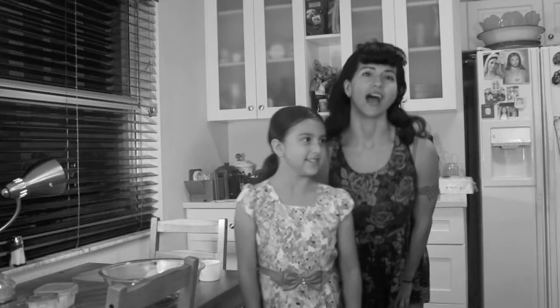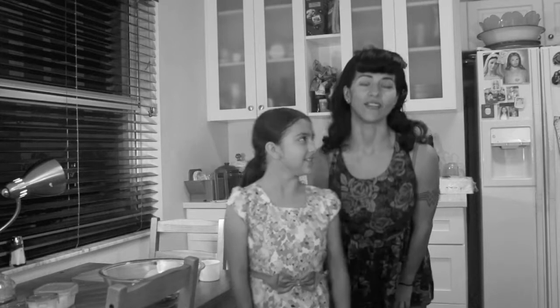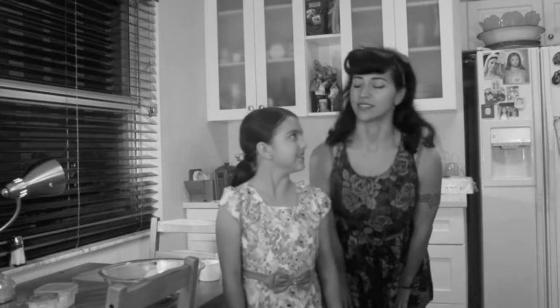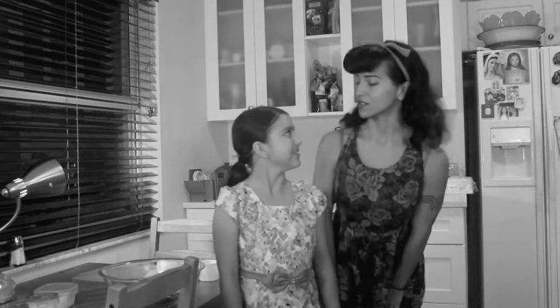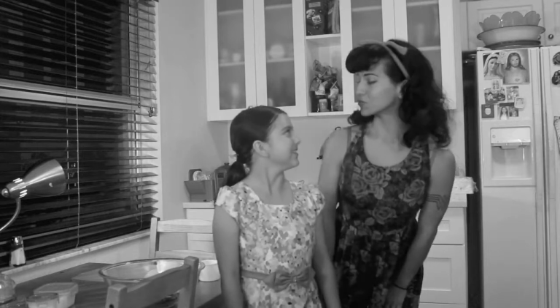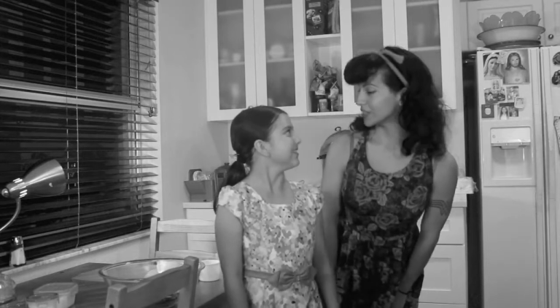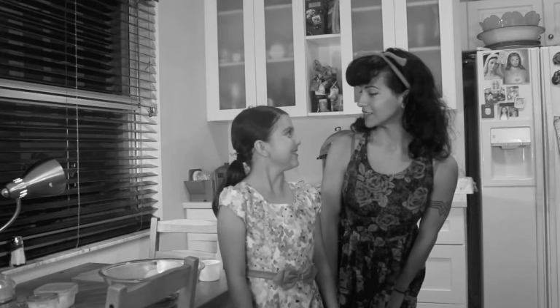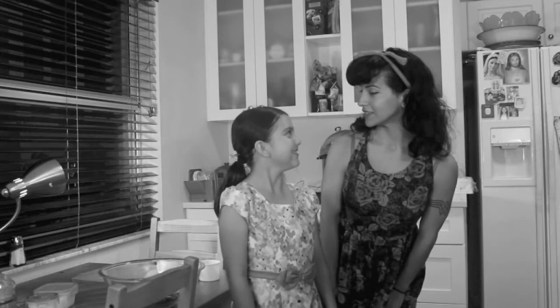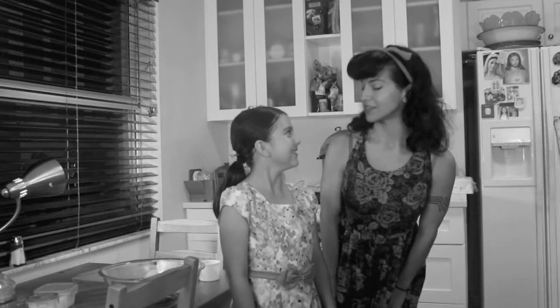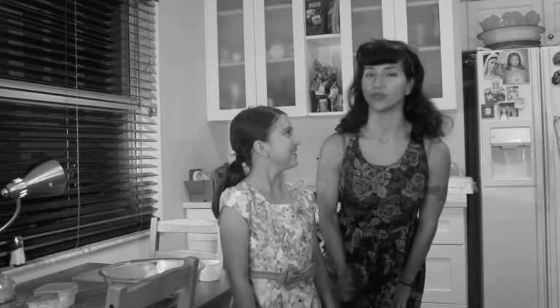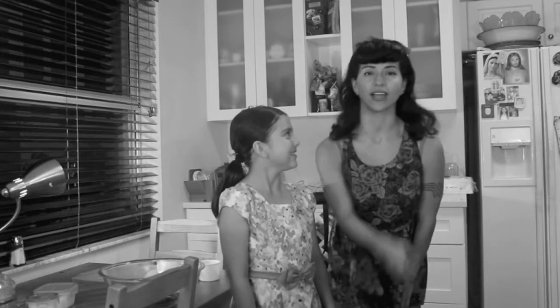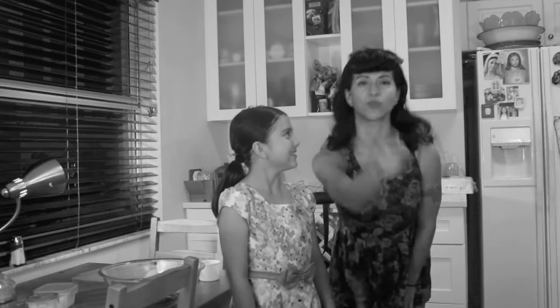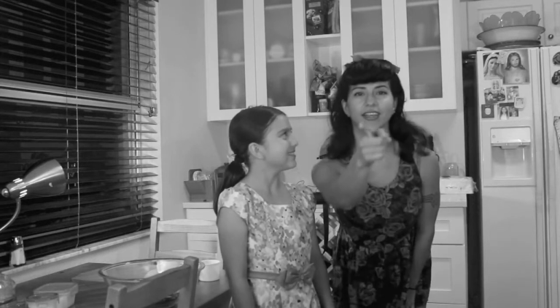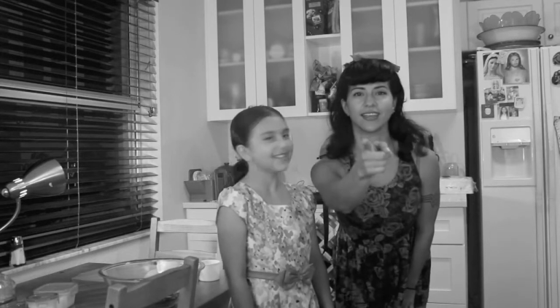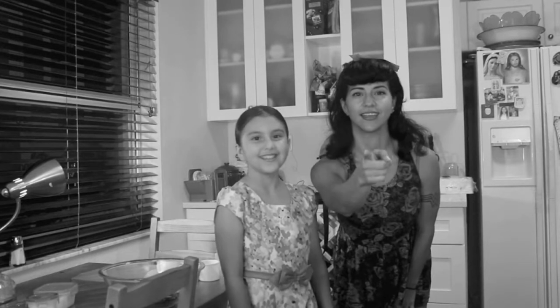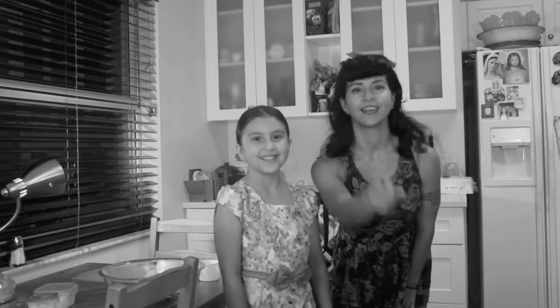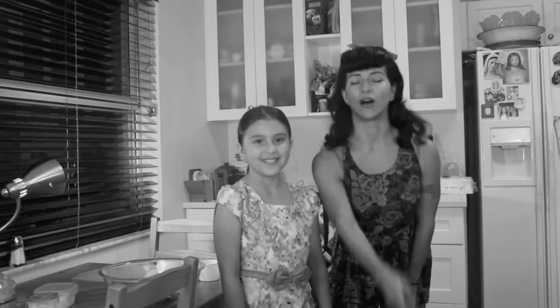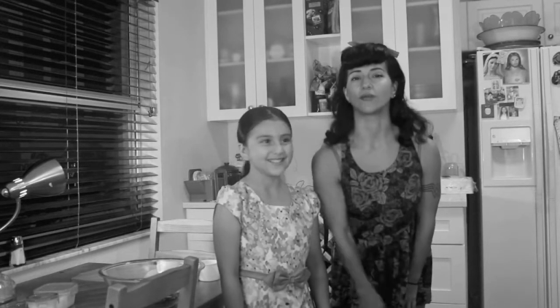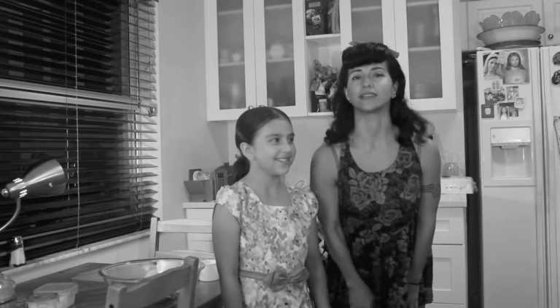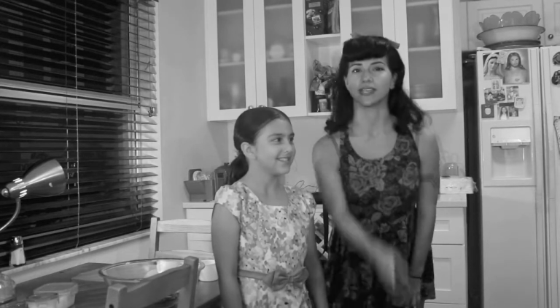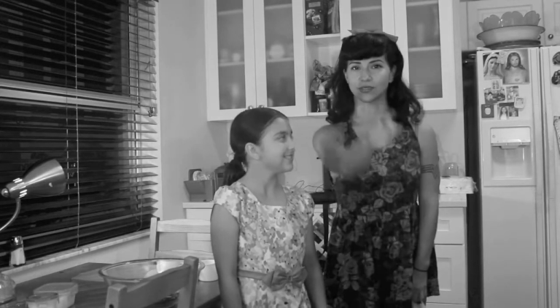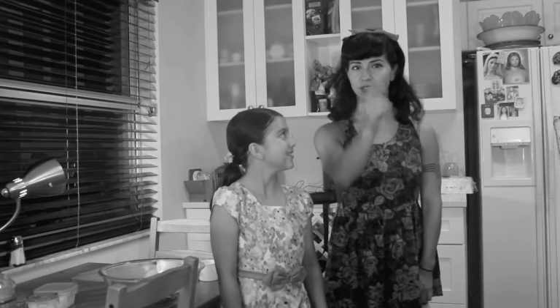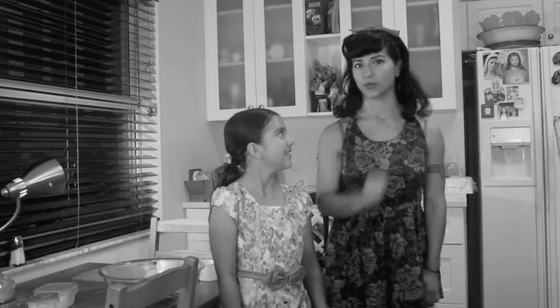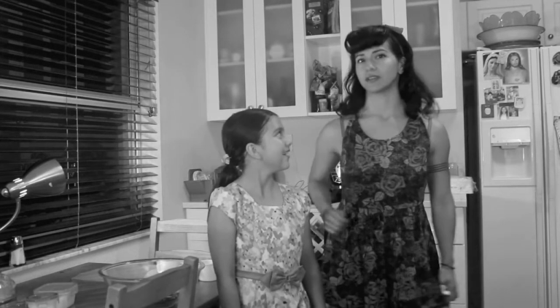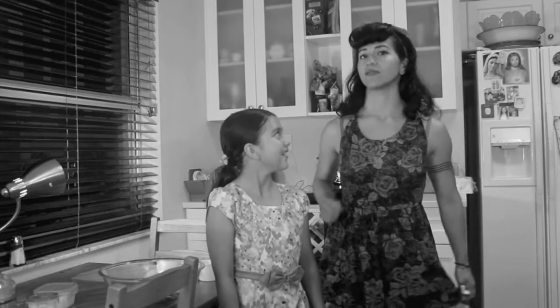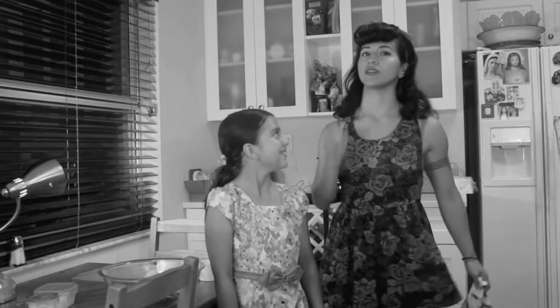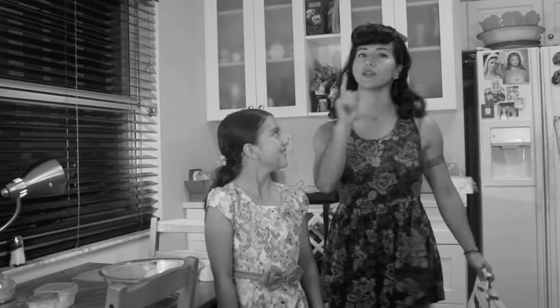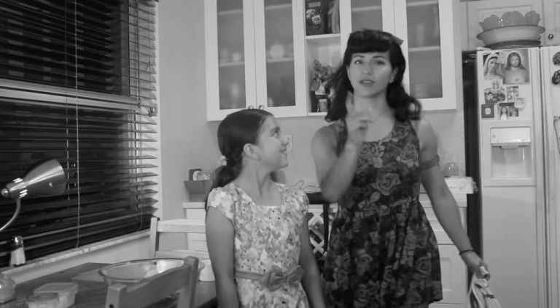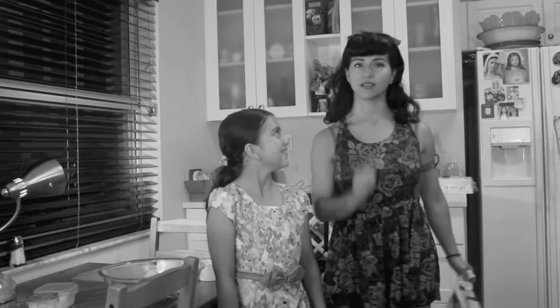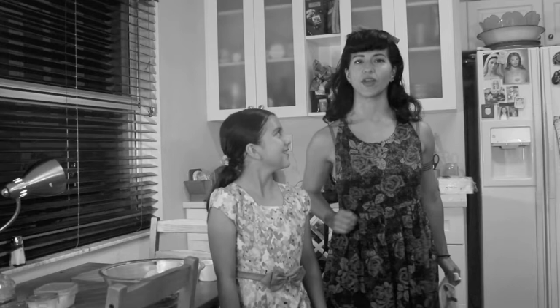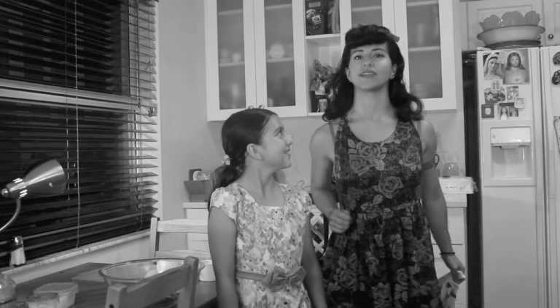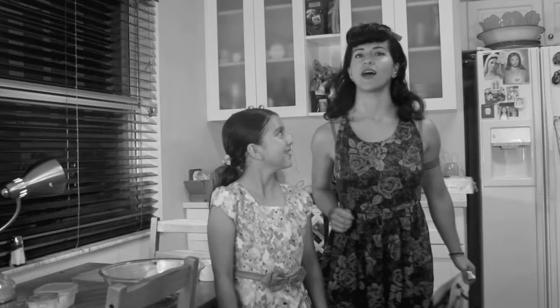Today we are going to be making vegan organic lemon cupcakes. That sounds really good. Are you guys ready? Alright, stay tuned because we're going to give you the ingredients right now.